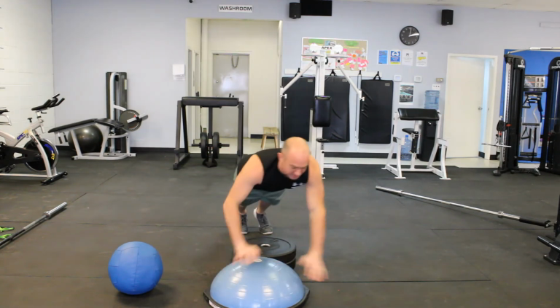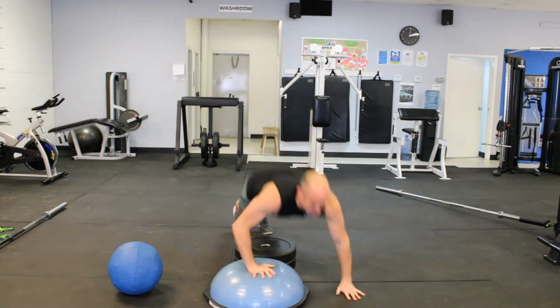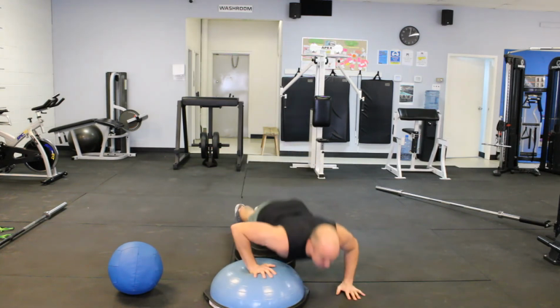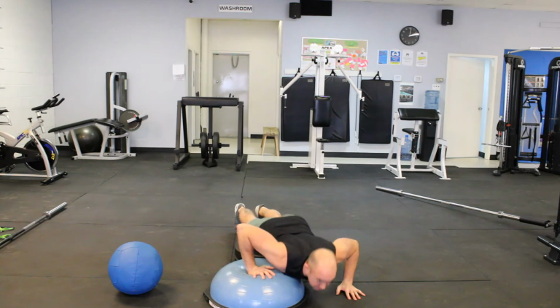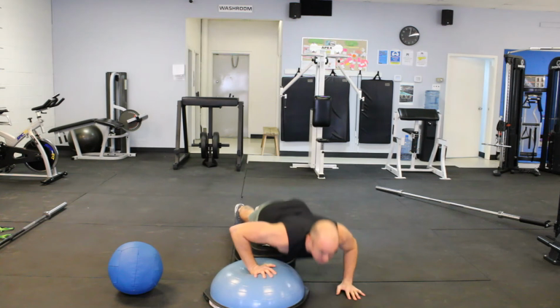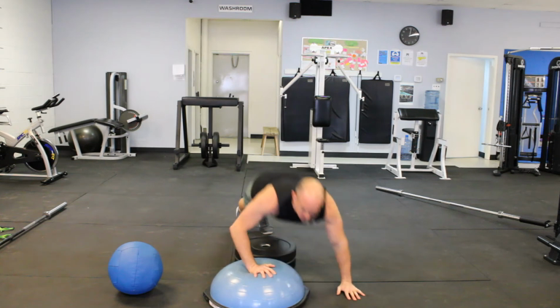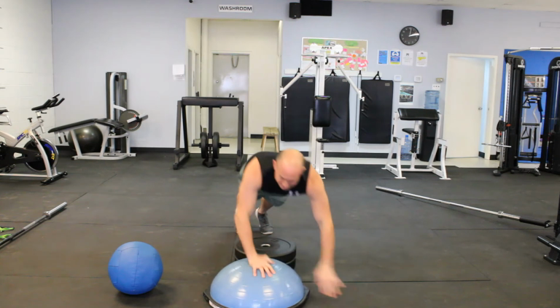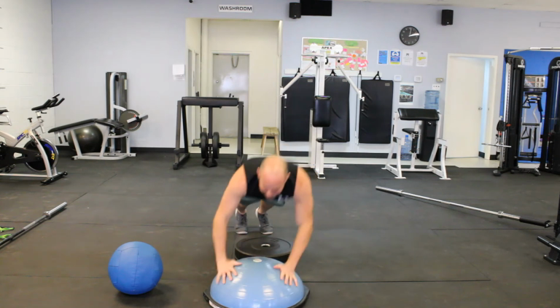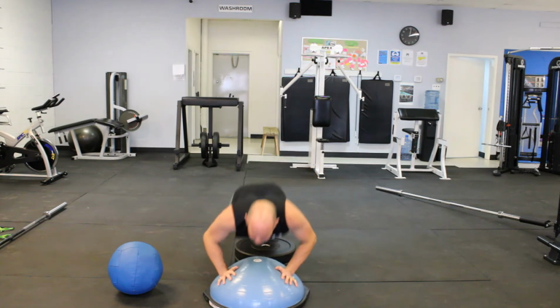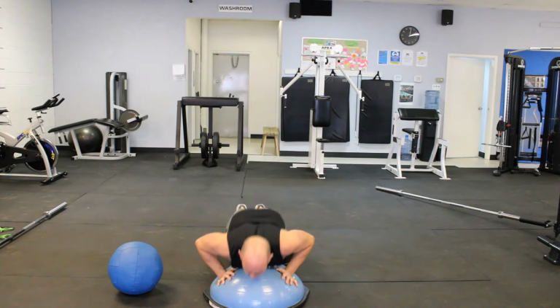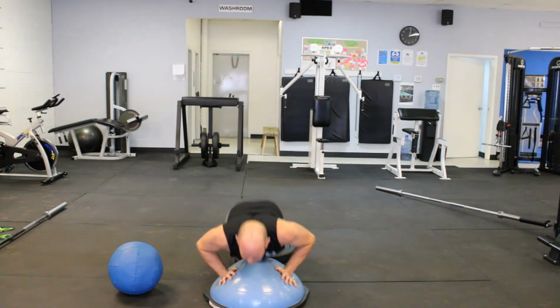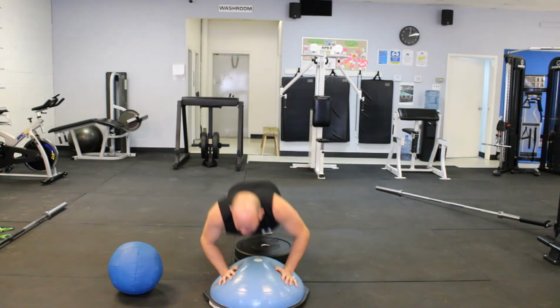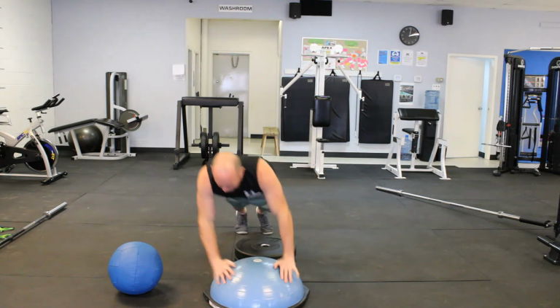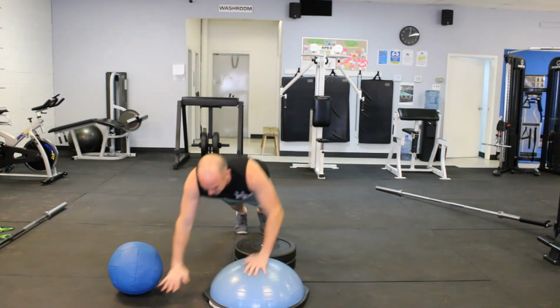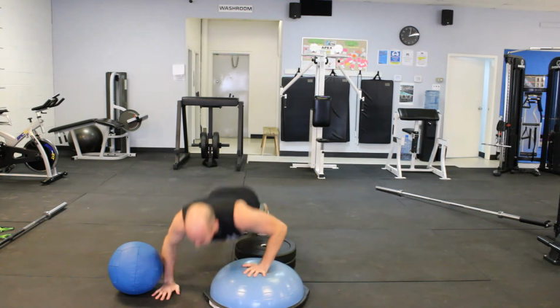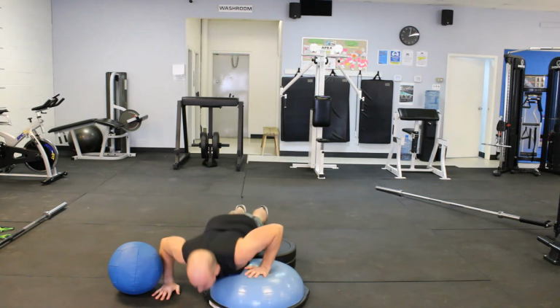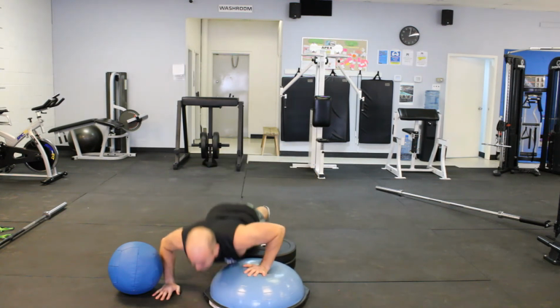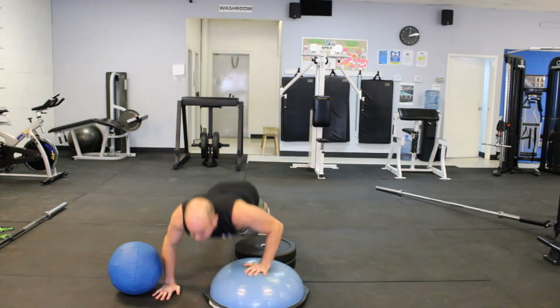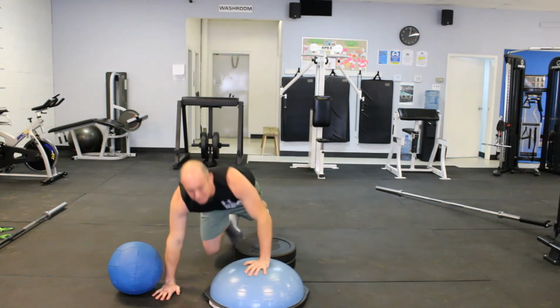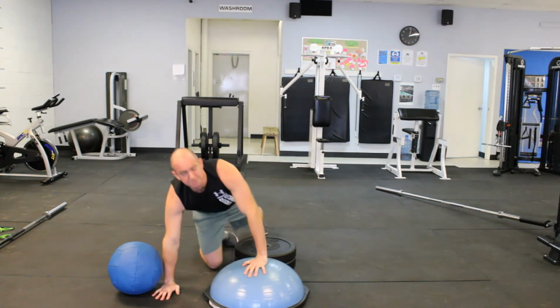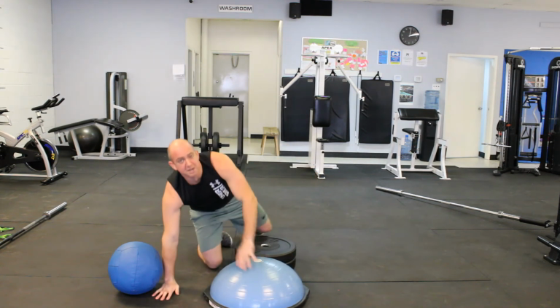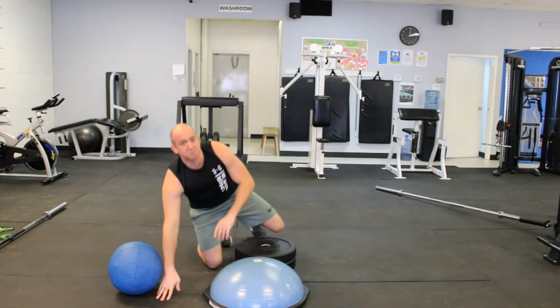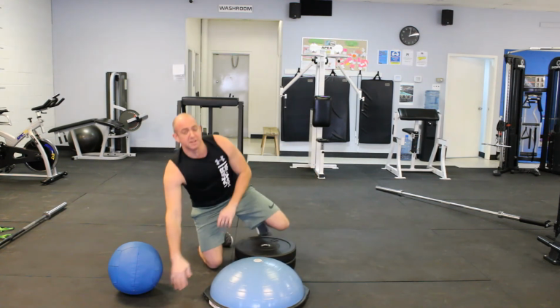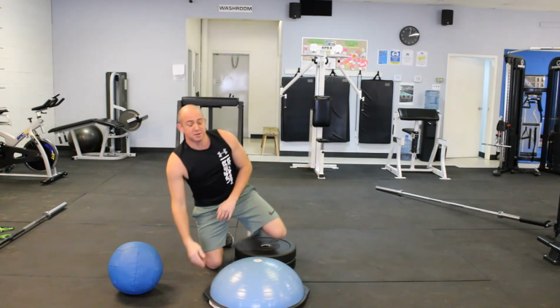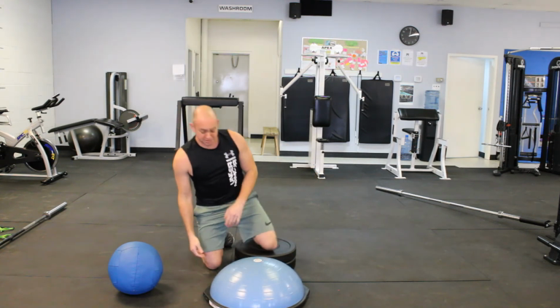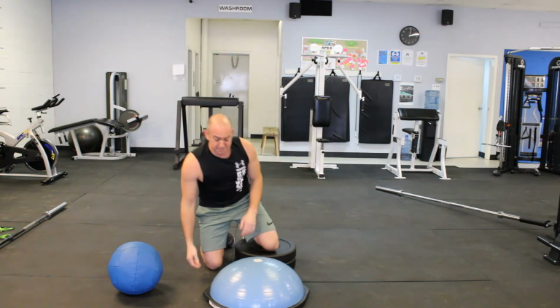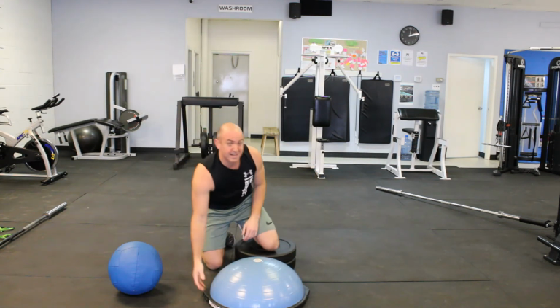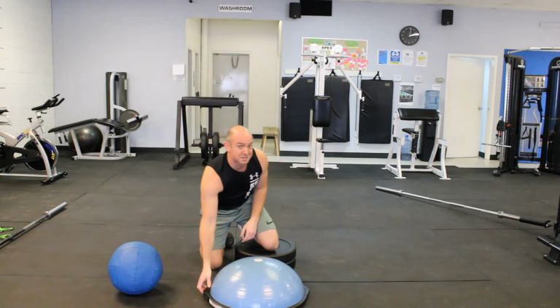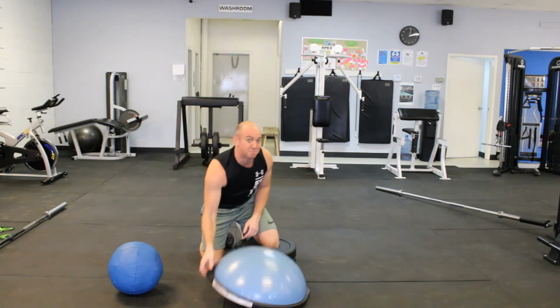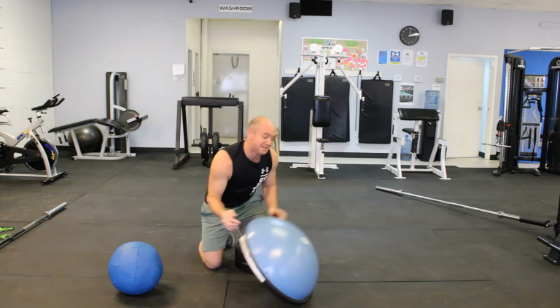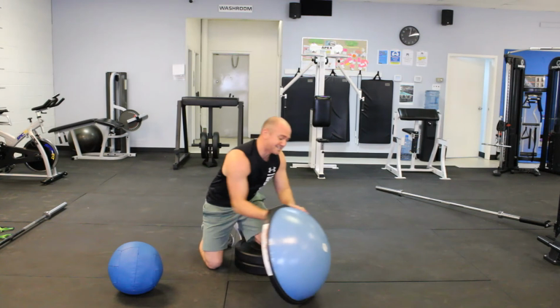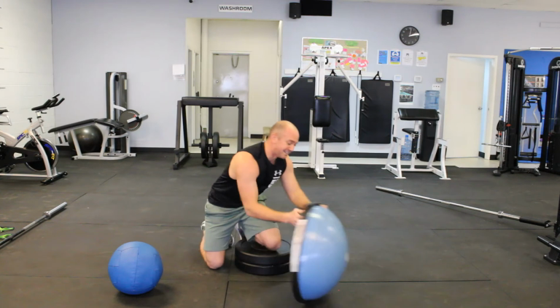Each time you go across it's going to be one rep. Try to do ten or twenty of those — you guys will be pretty gassed out decently.